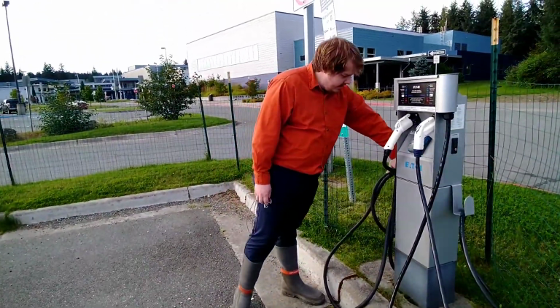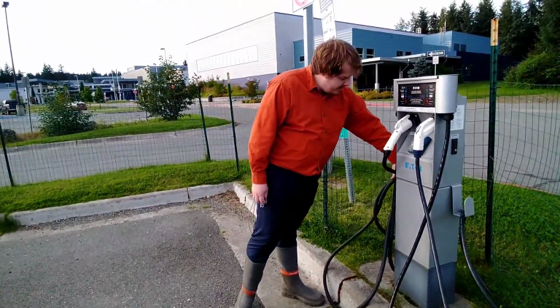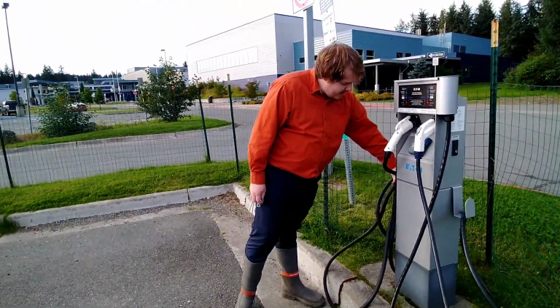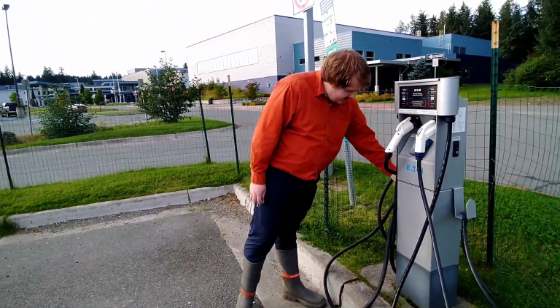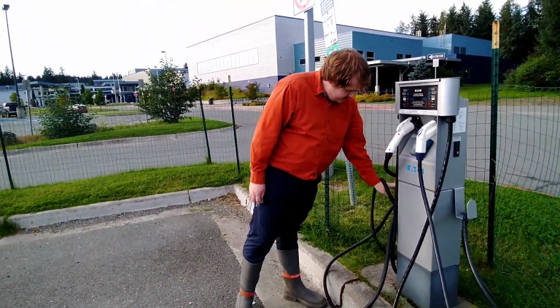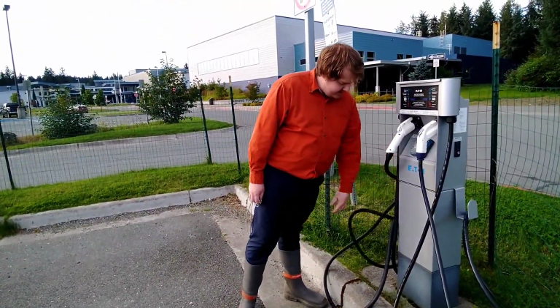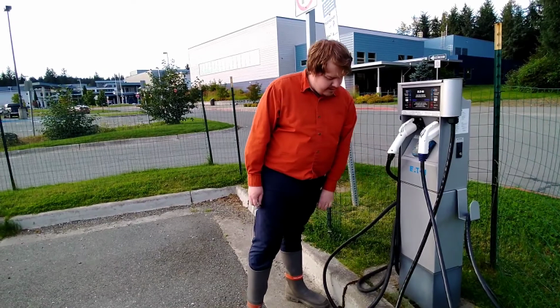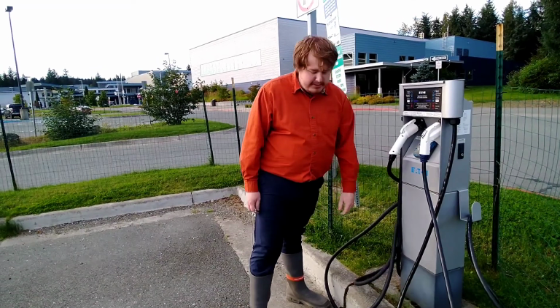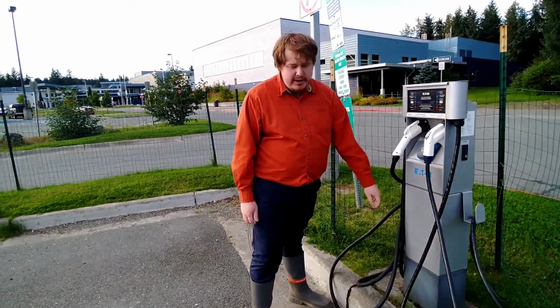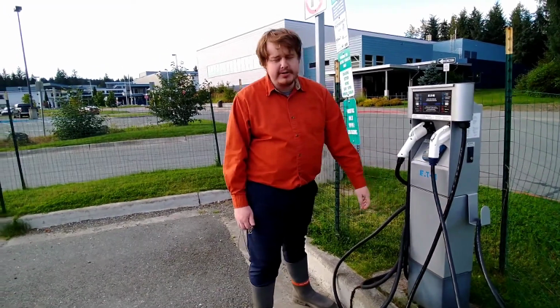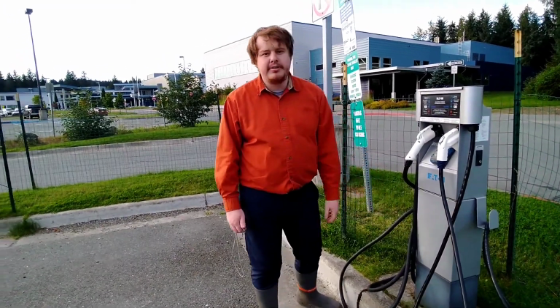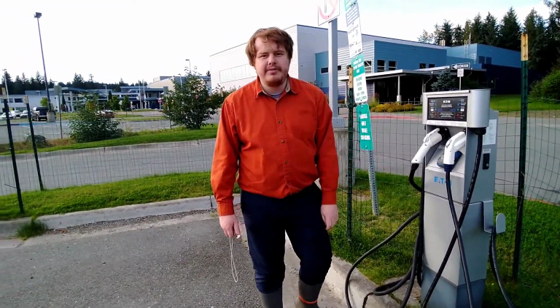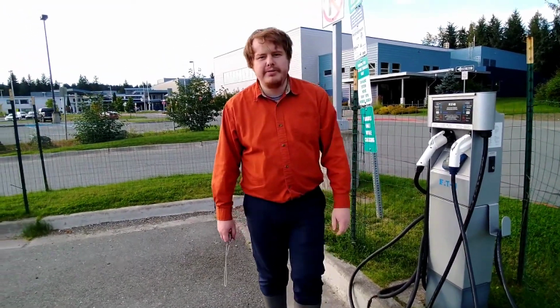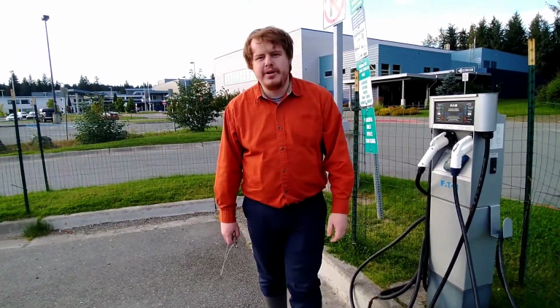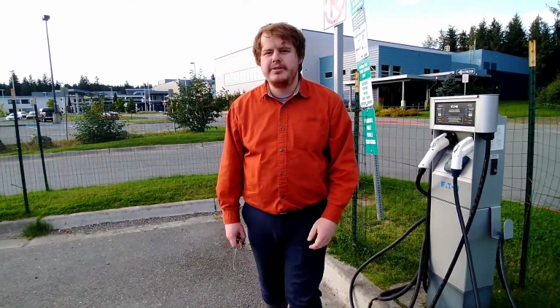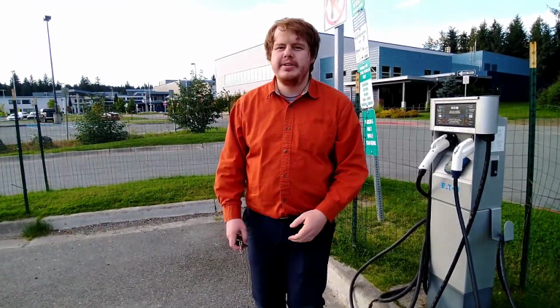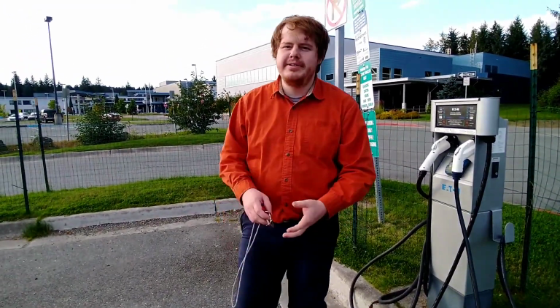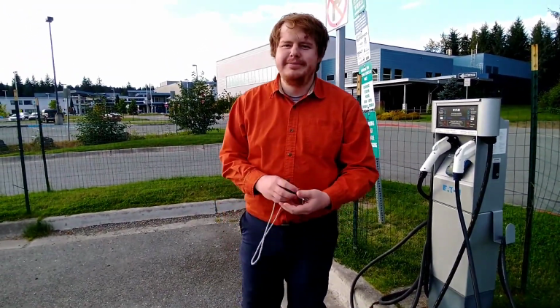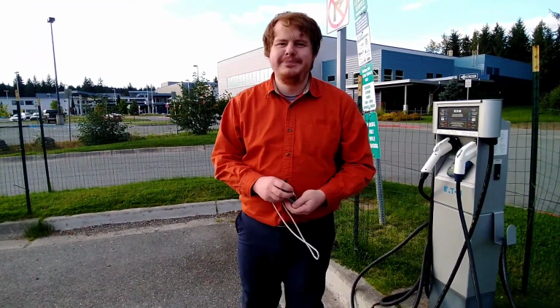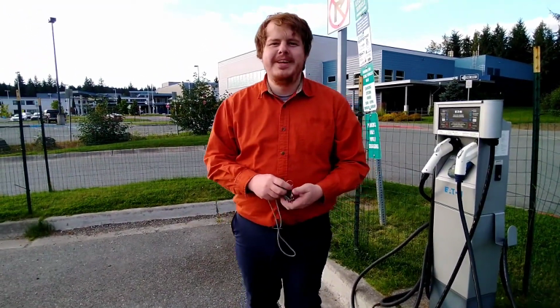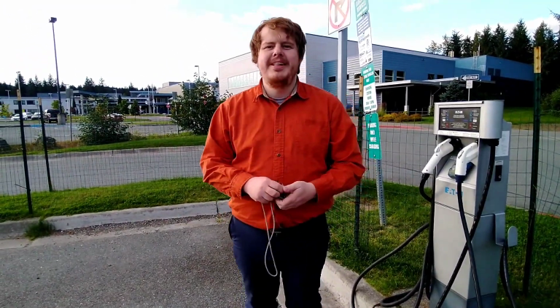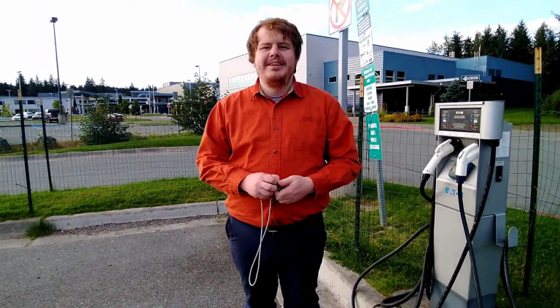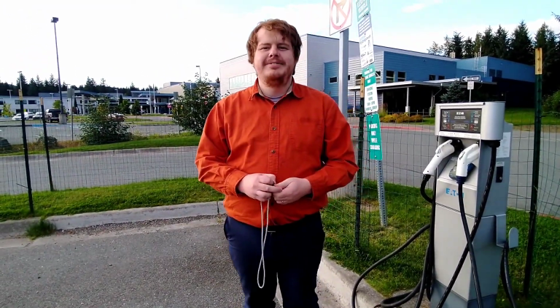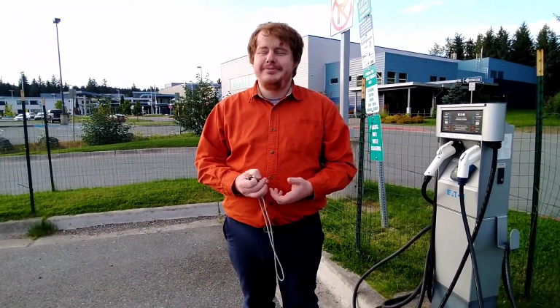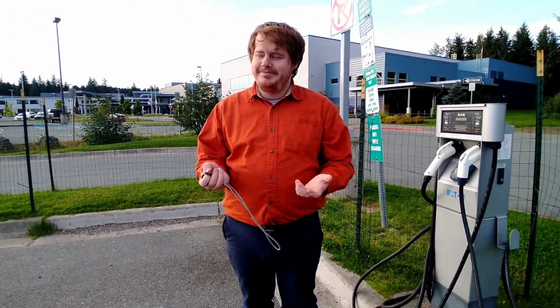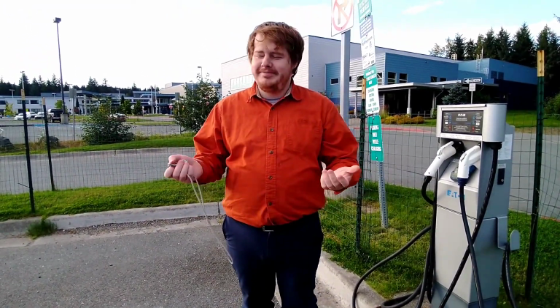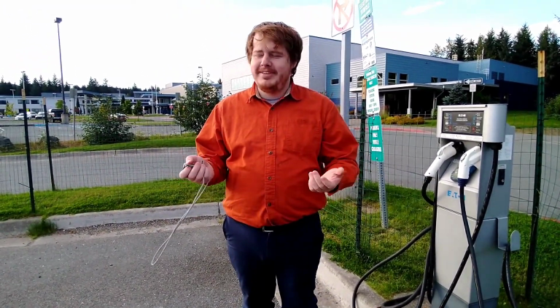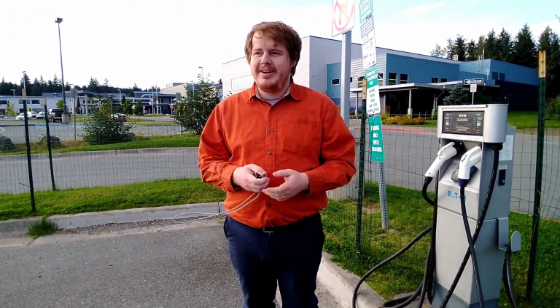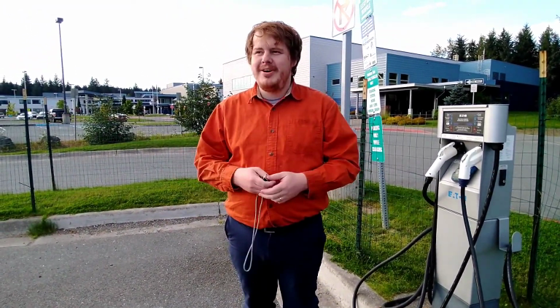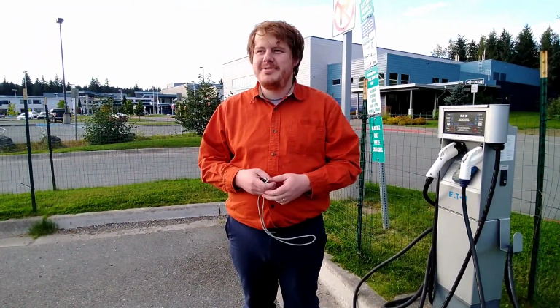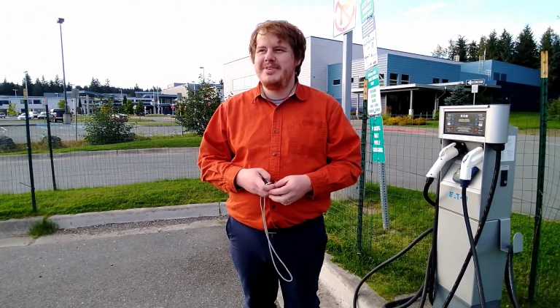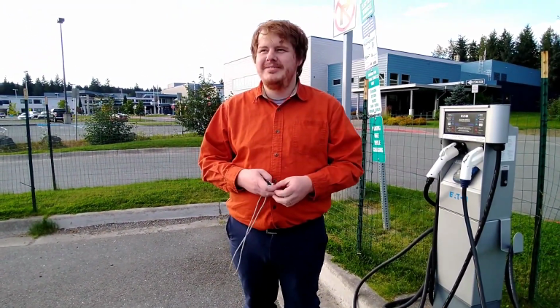And that is how you charge at a level two charging station. Go have some fun.